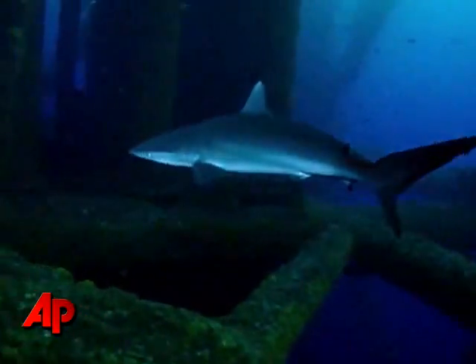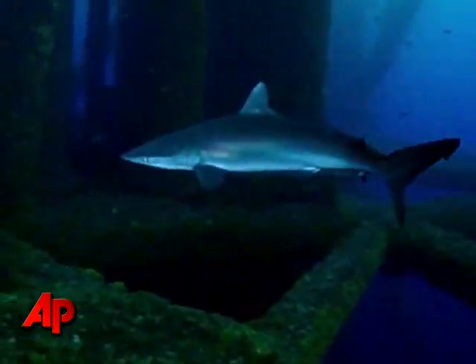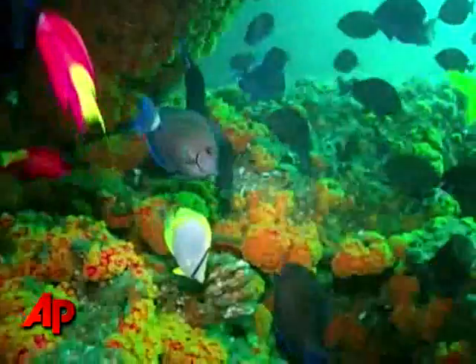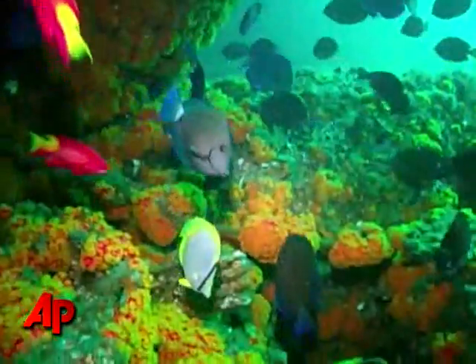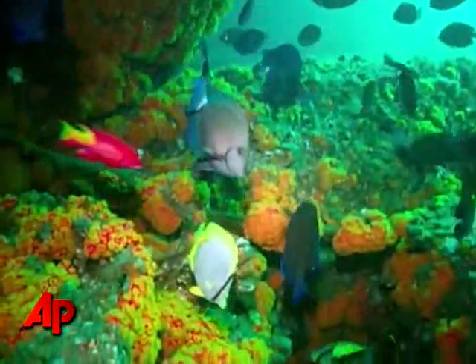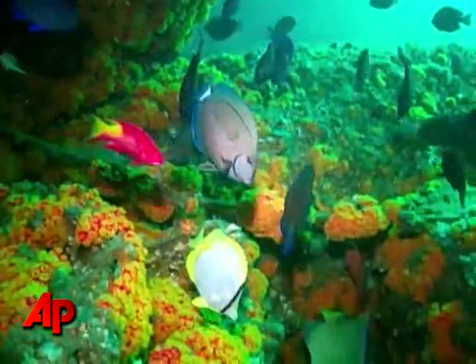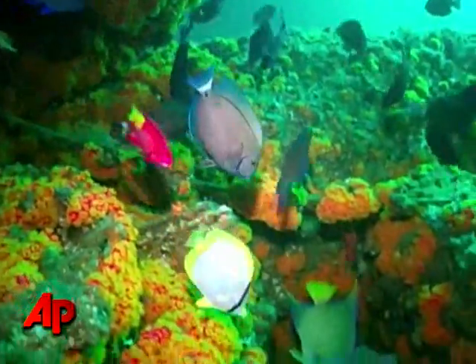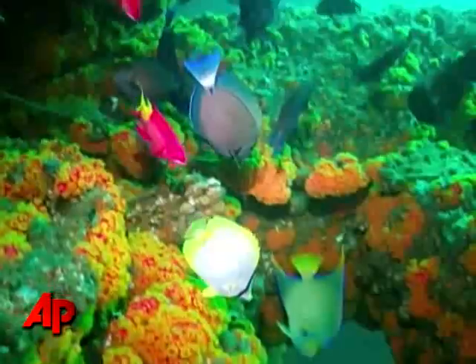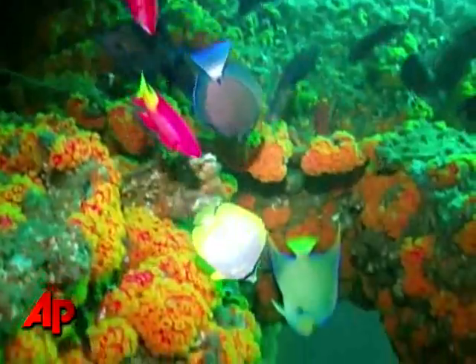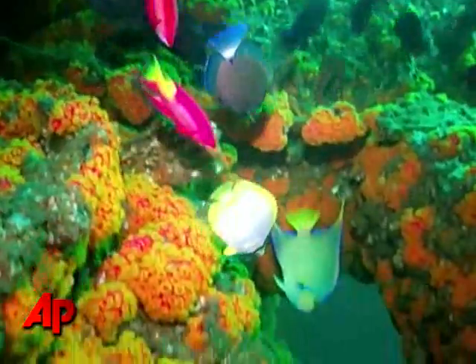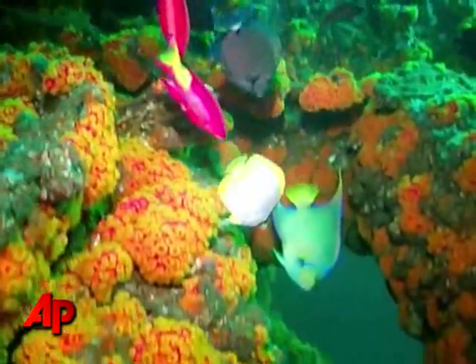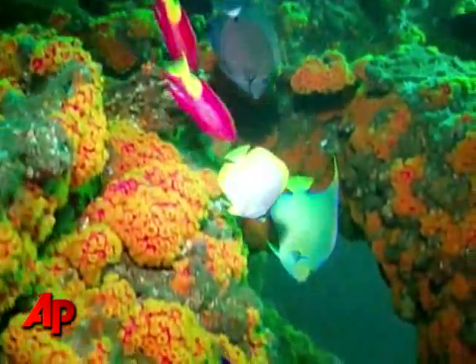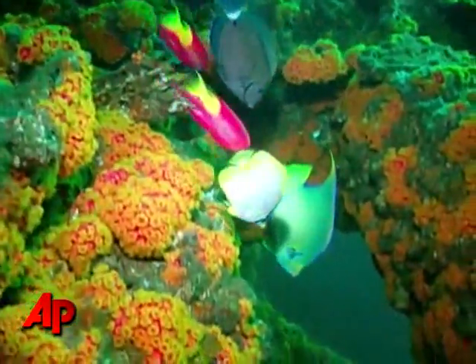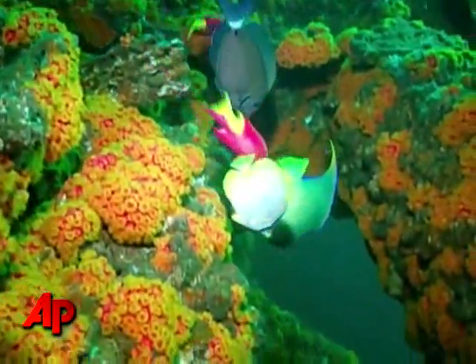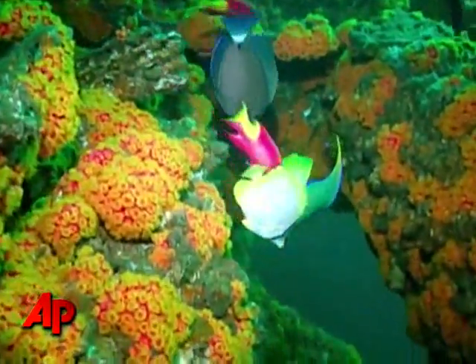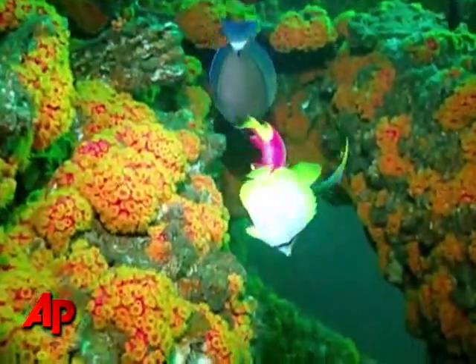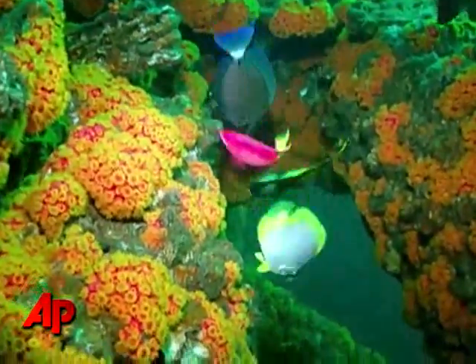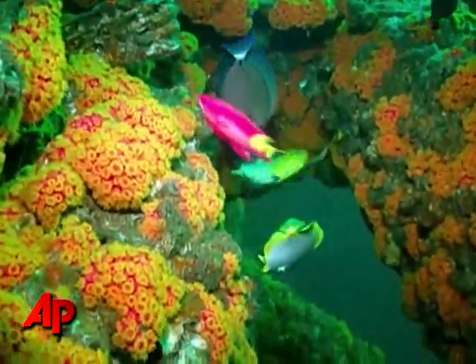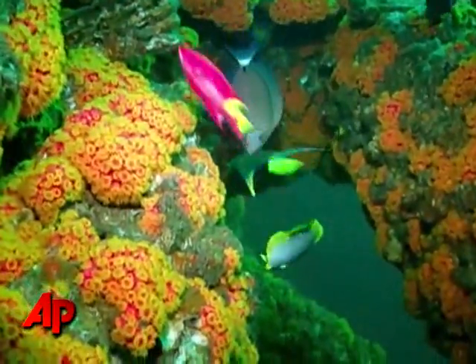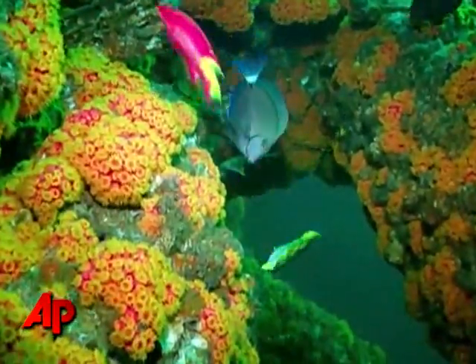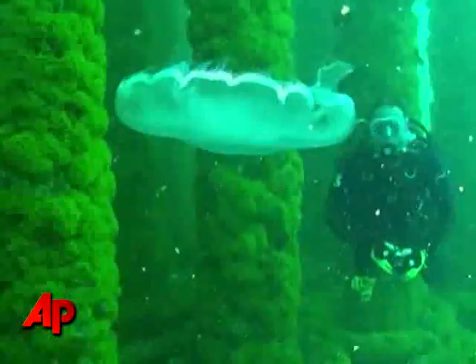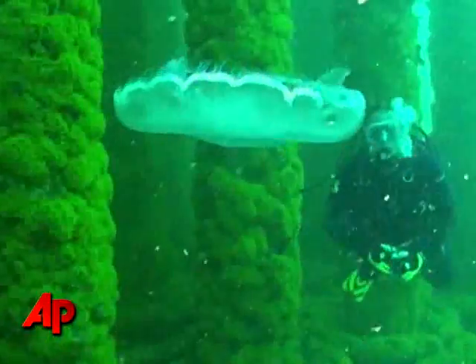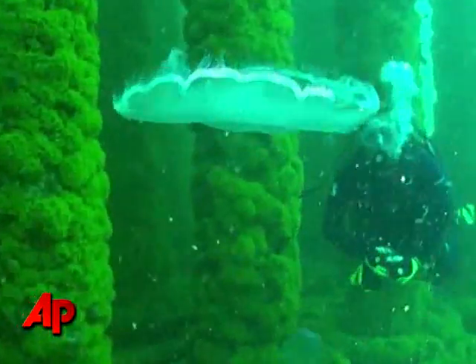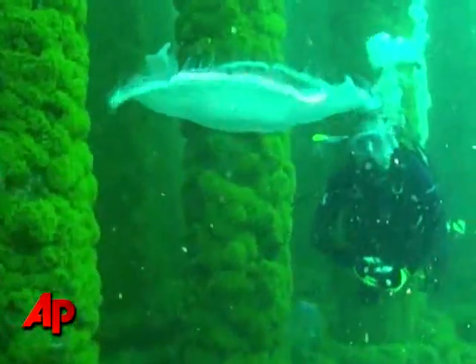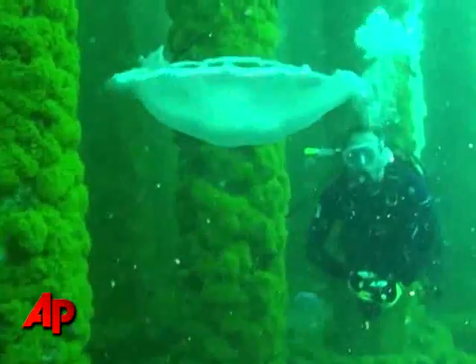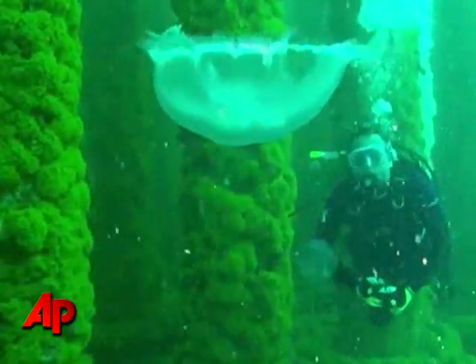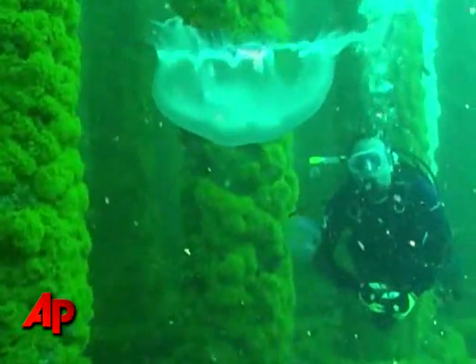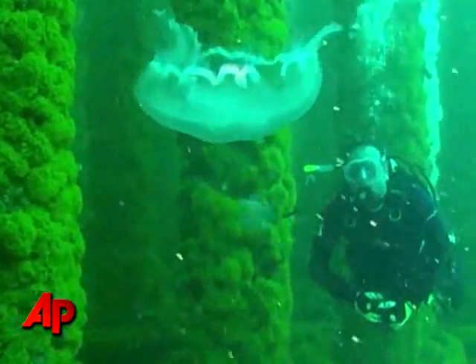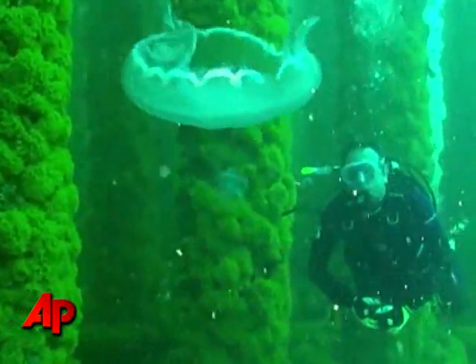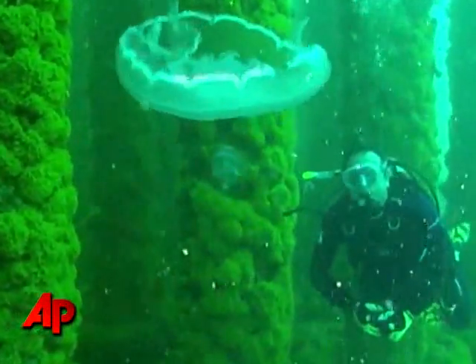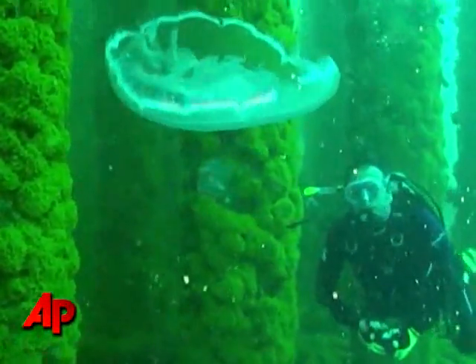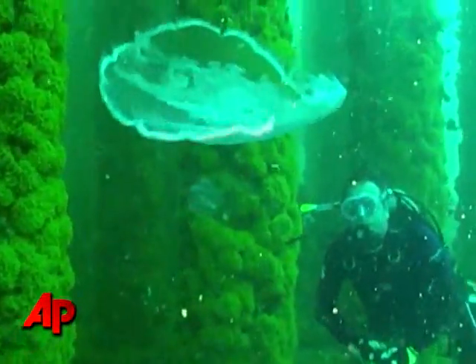Gorgeous, colorful fish, bright, vibrant, healthy coral. Everything from amberjack to barracuda and jellyfish hovering in the water.